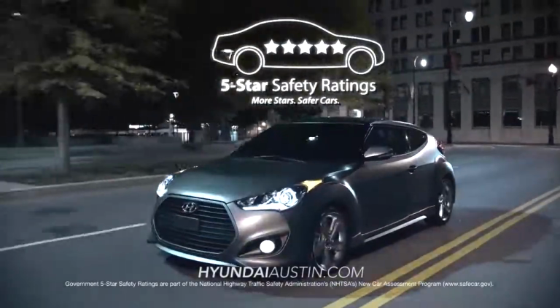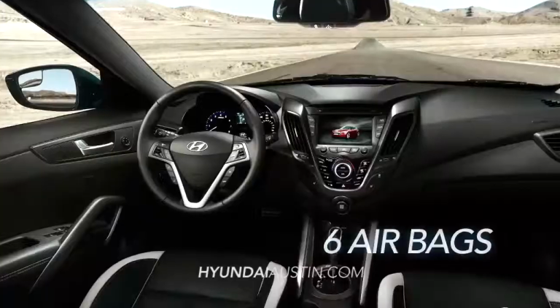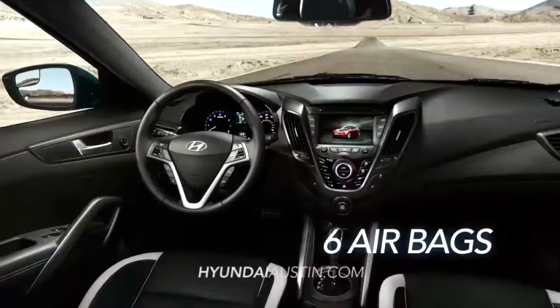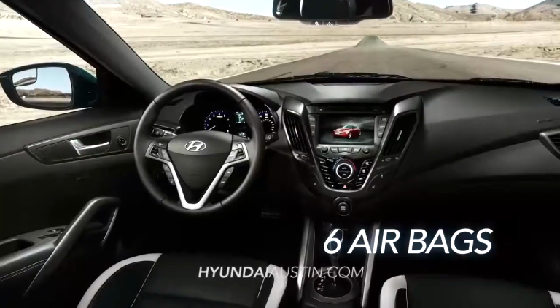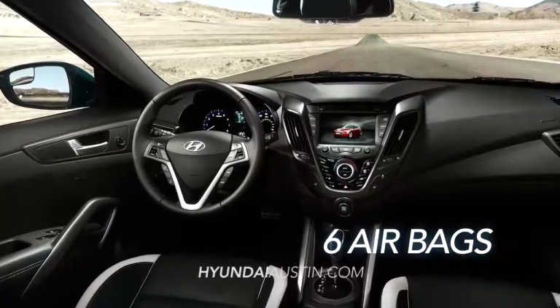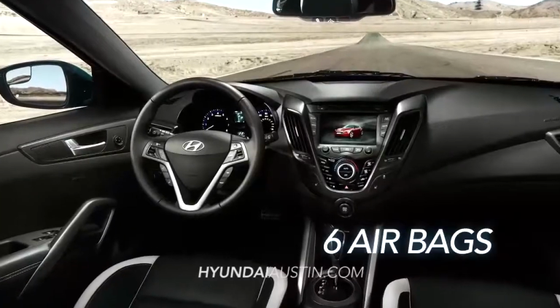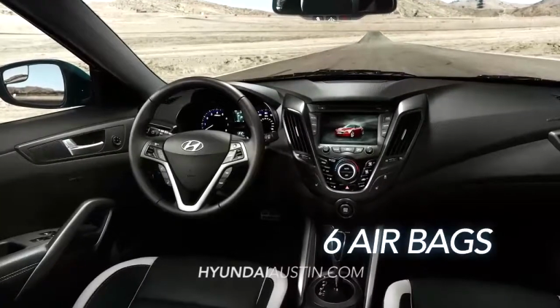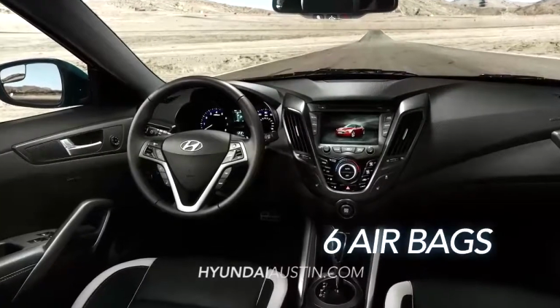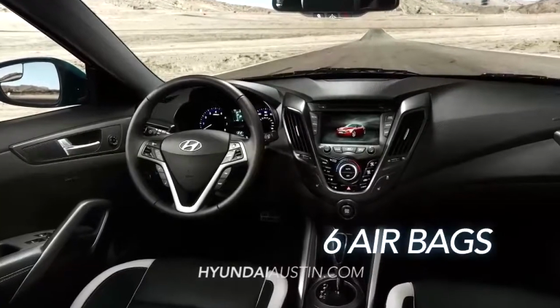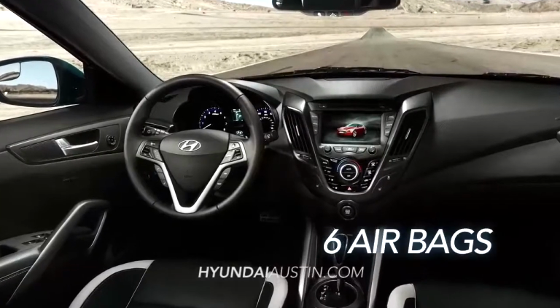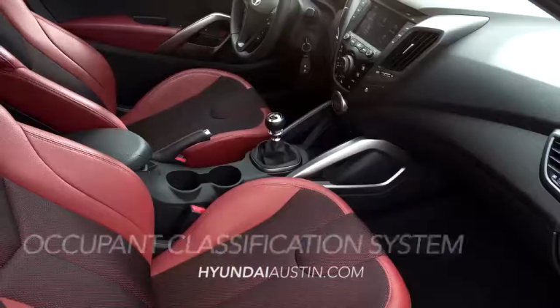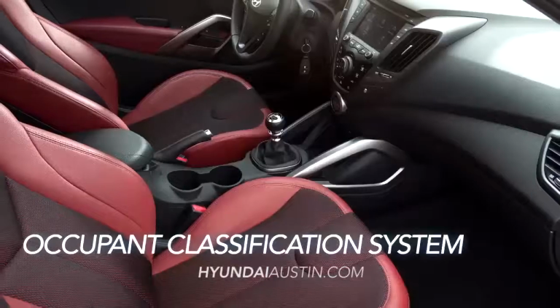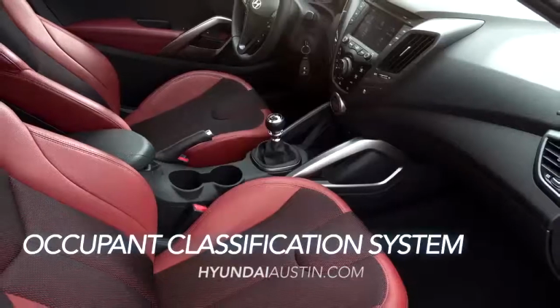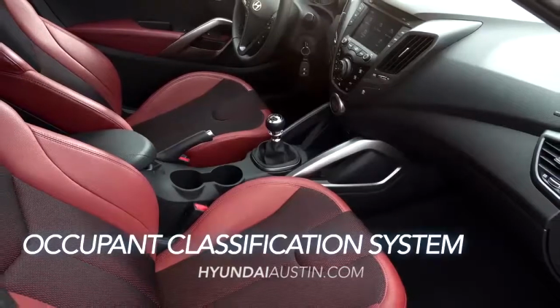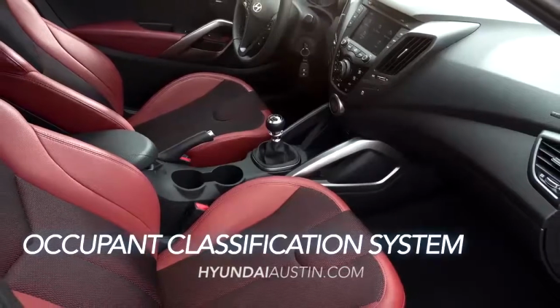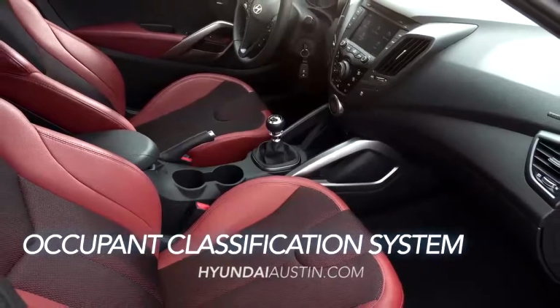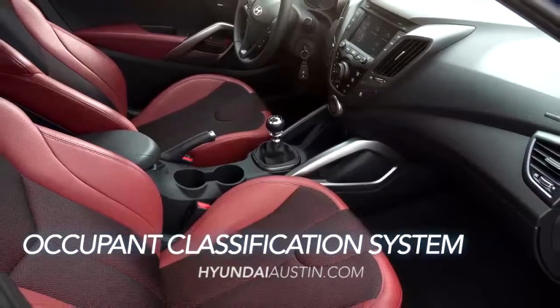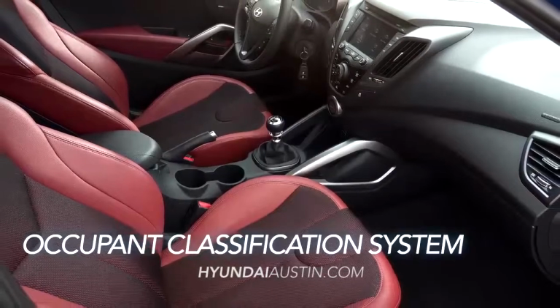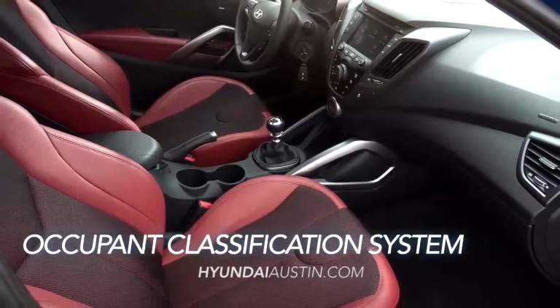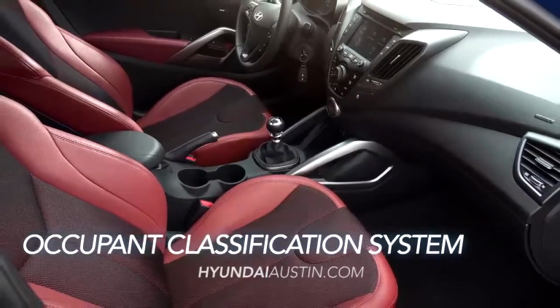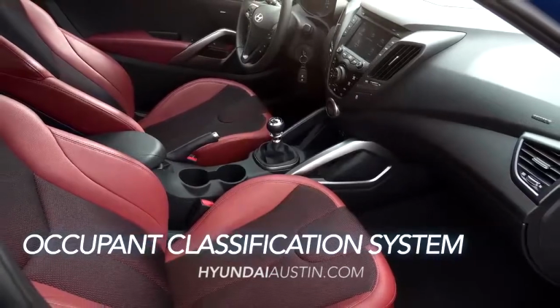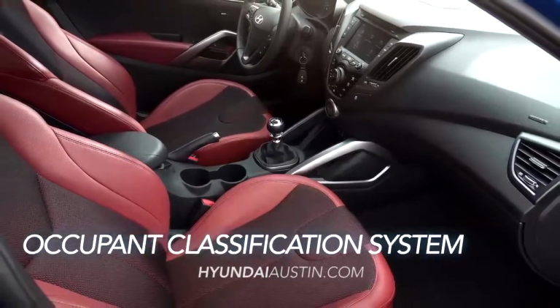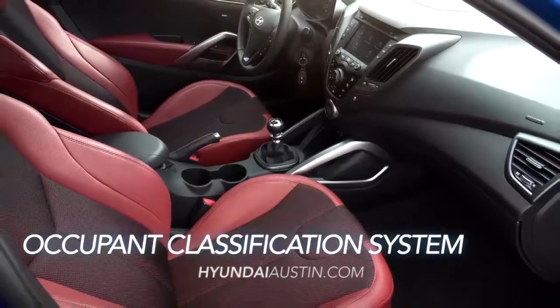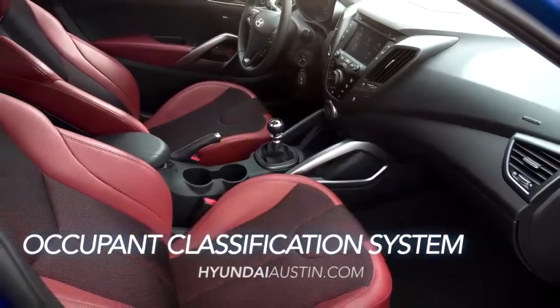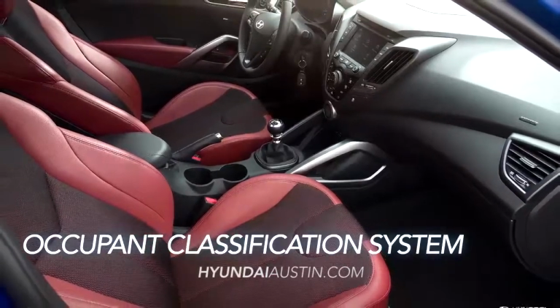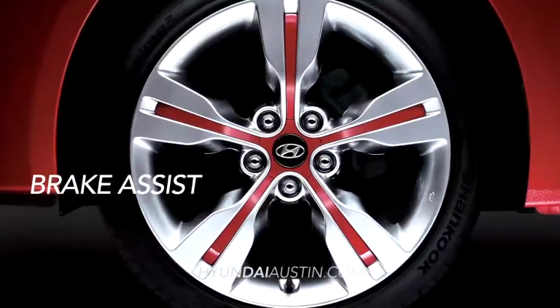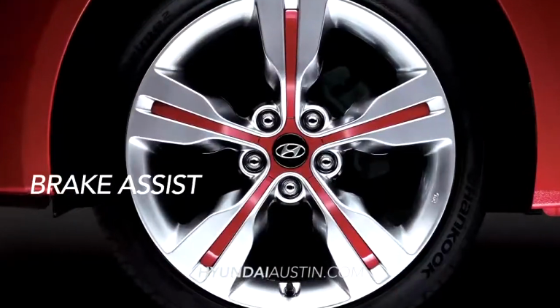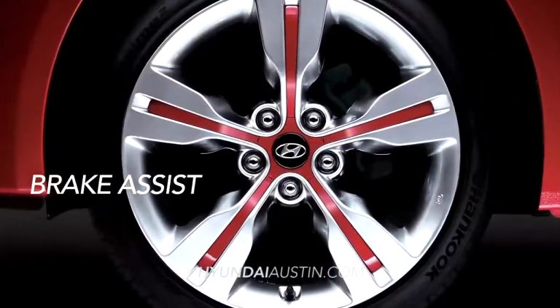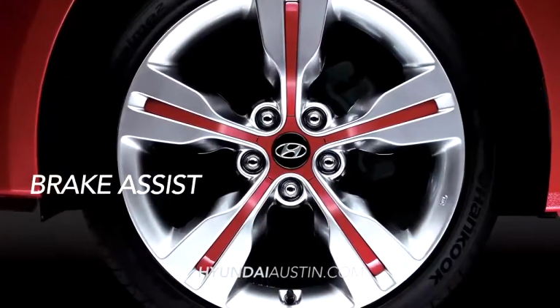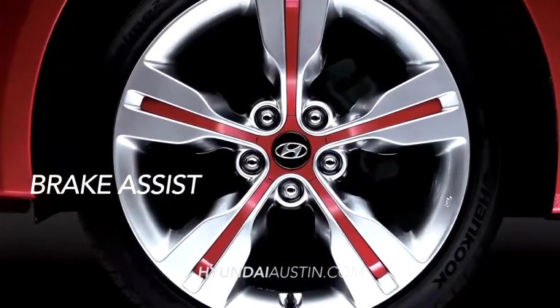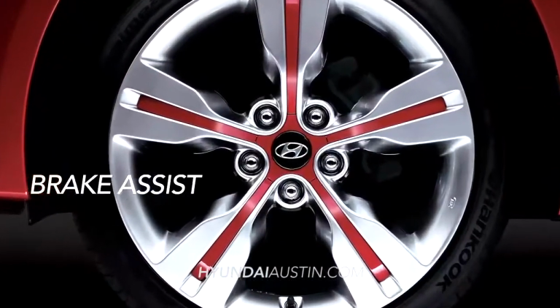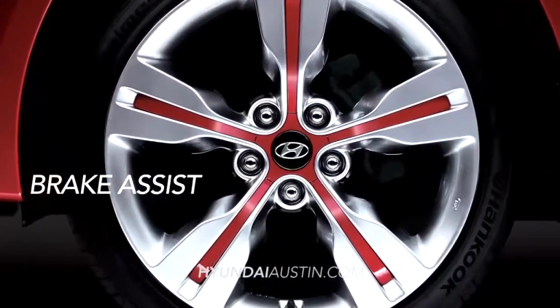The NHTSA 5-star safety-rated Veloster is loaded with safety features, like six airbags, a front-occupant classification system, and brake assist.